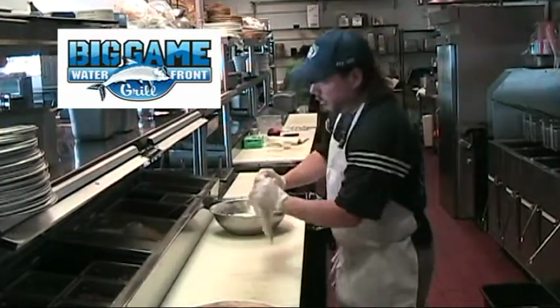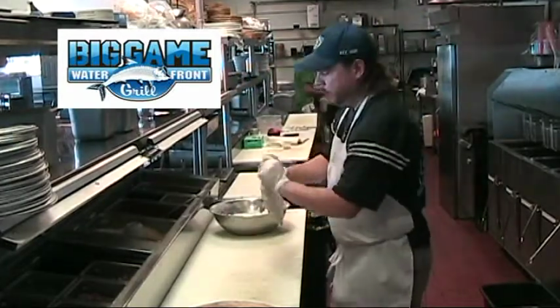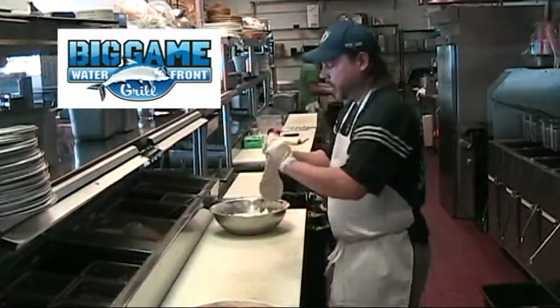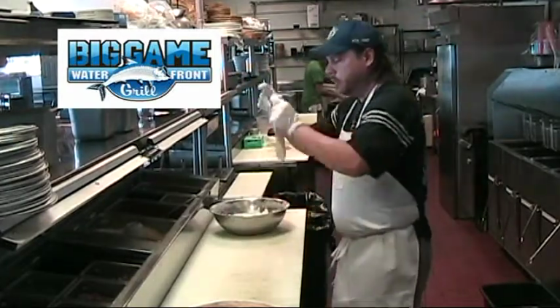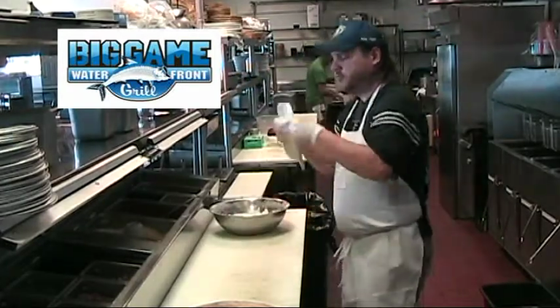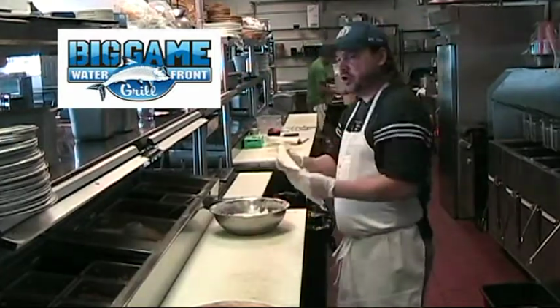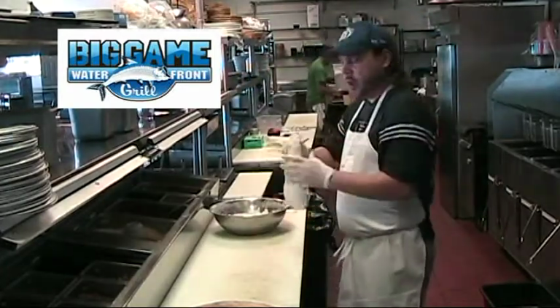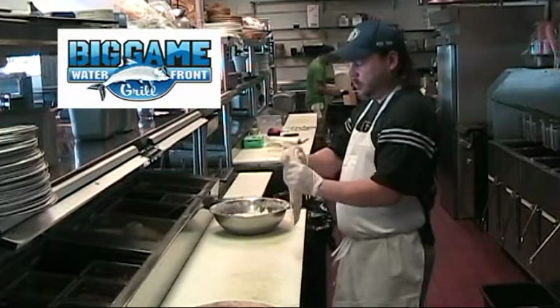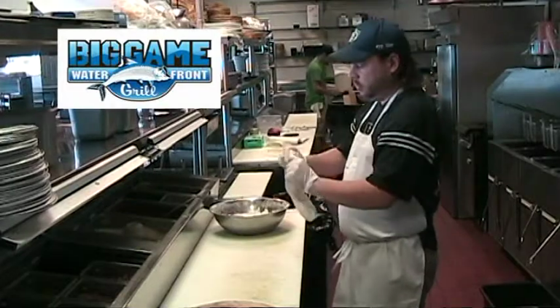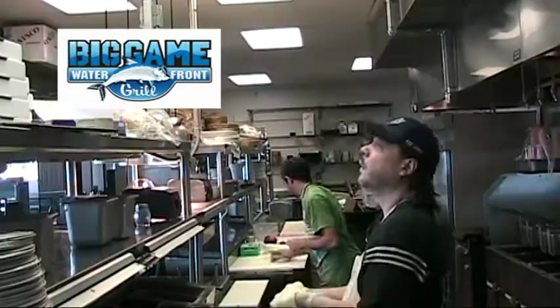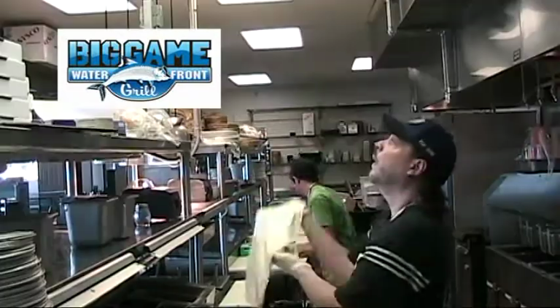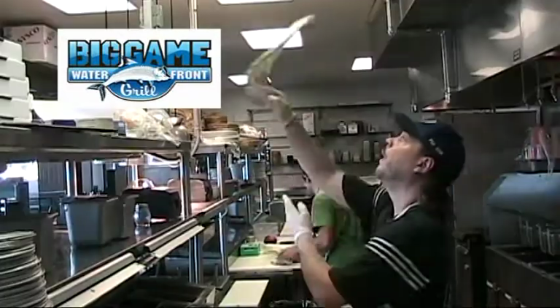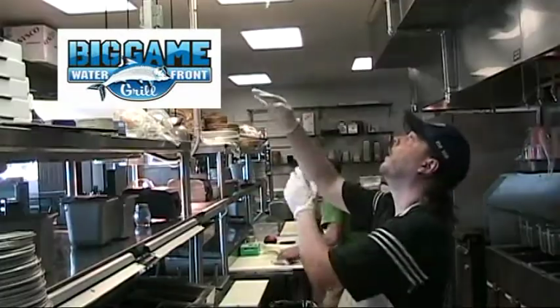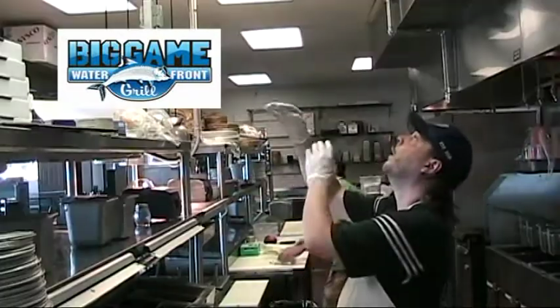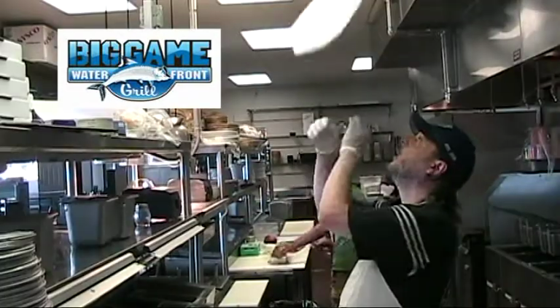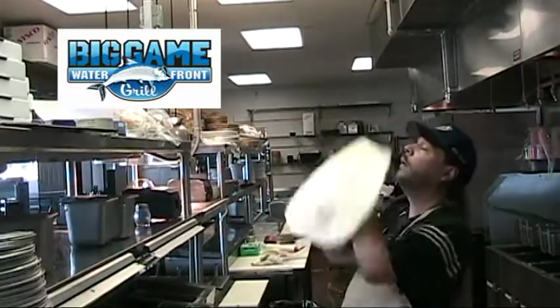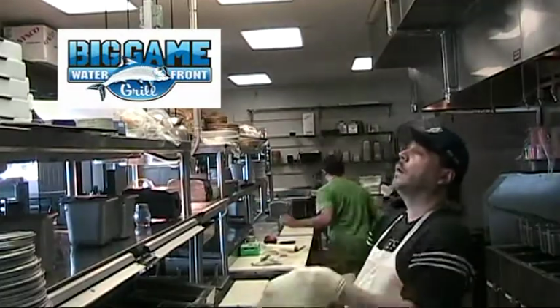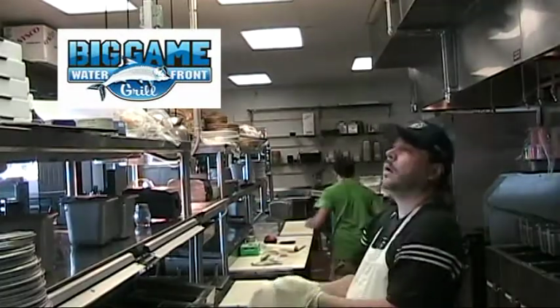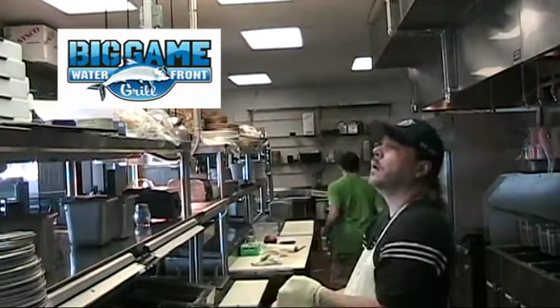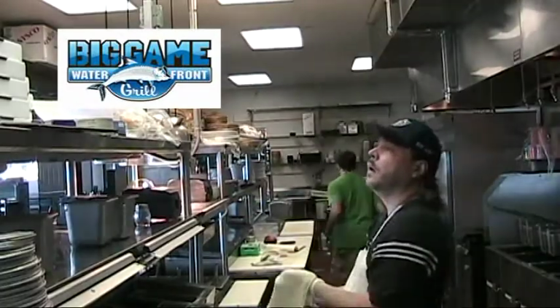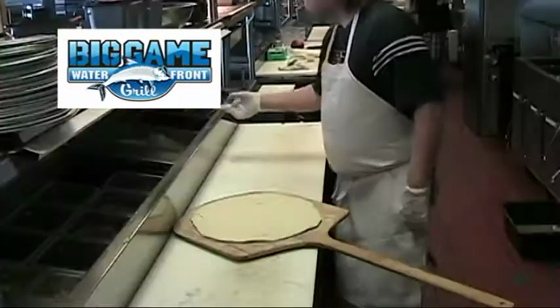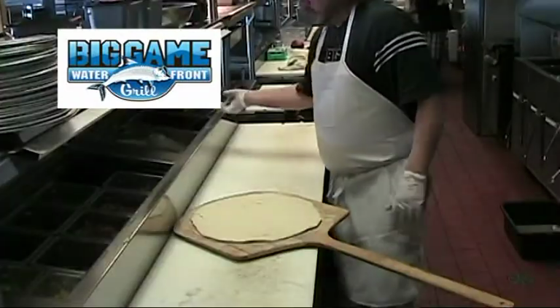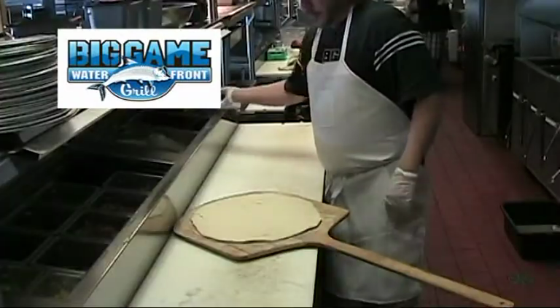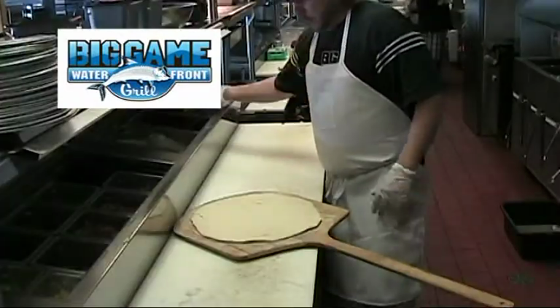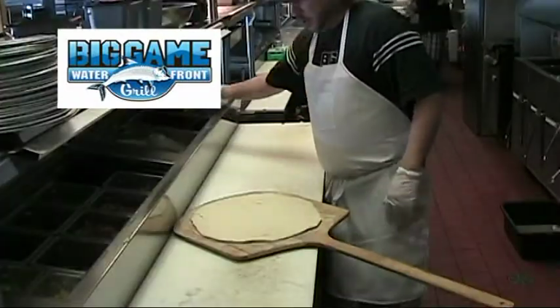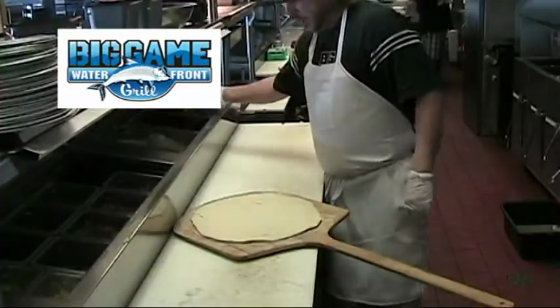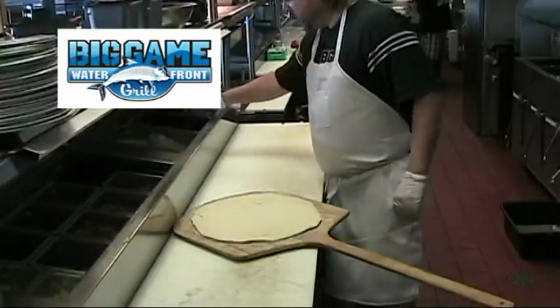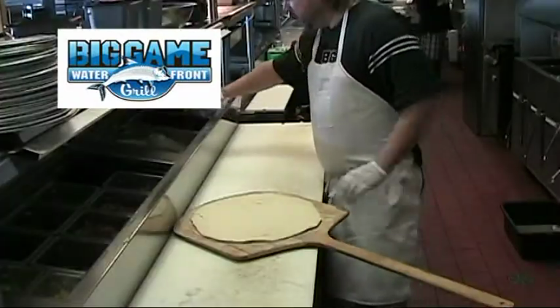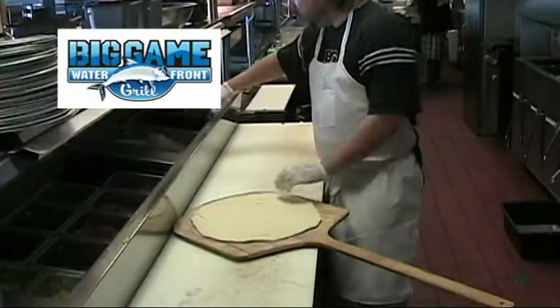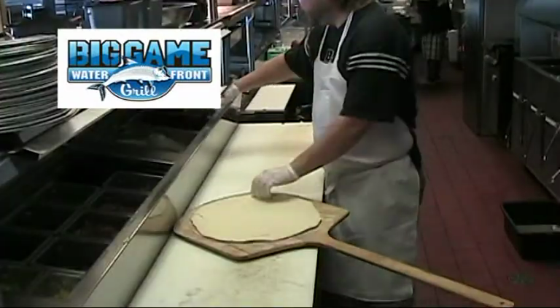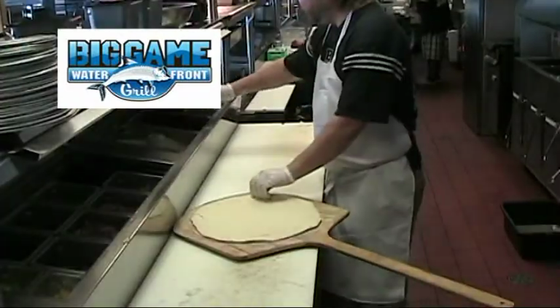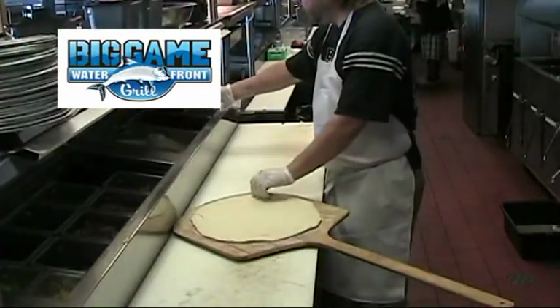We'll pick it up and stretch it out. Today I'm going to make a championship edition pizza for you.